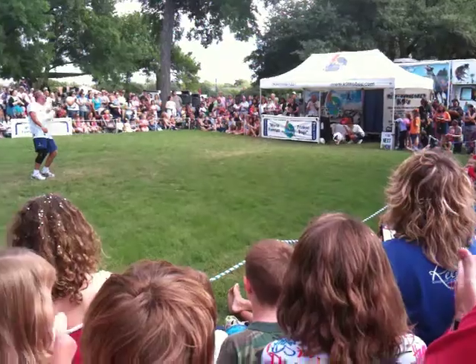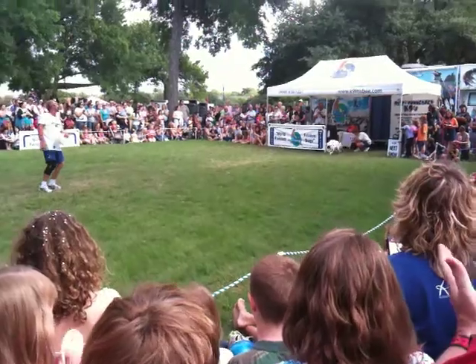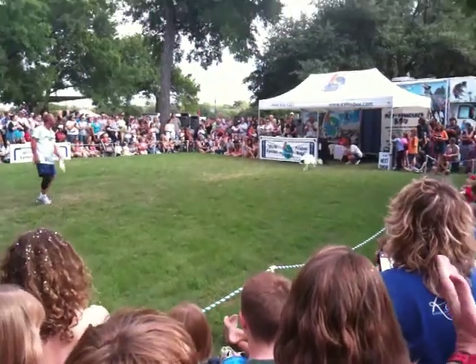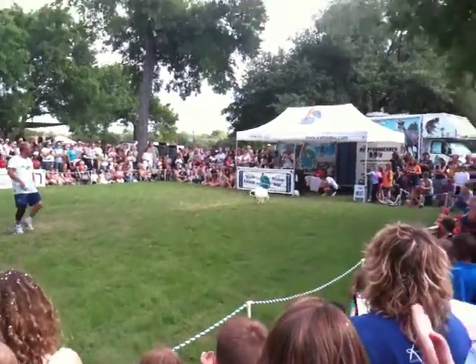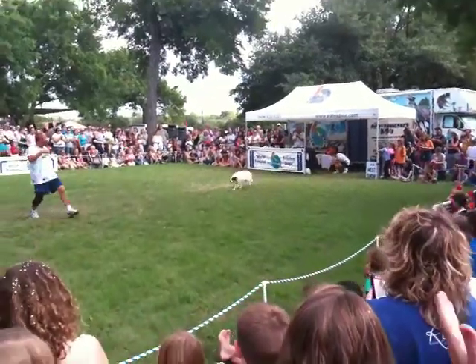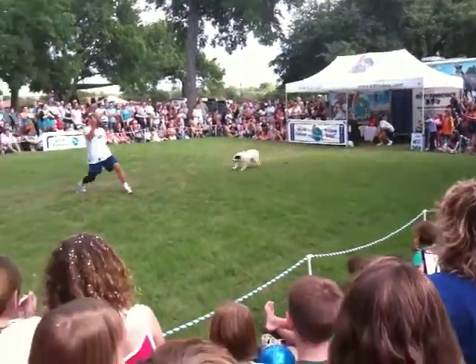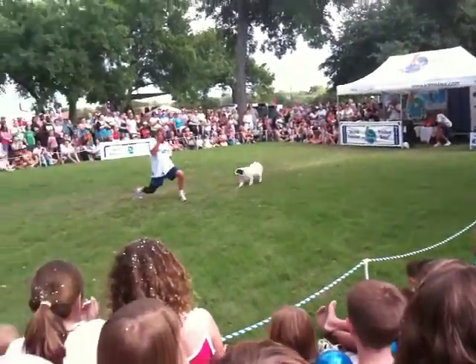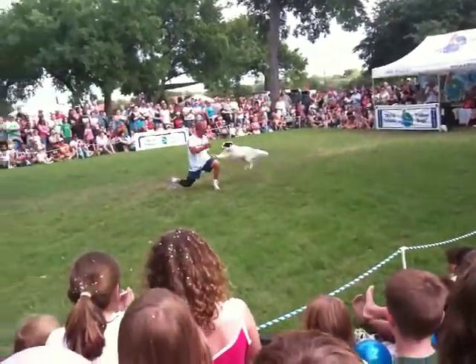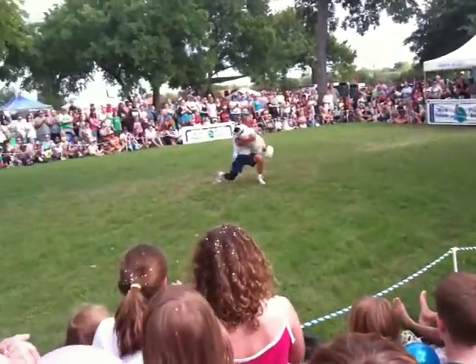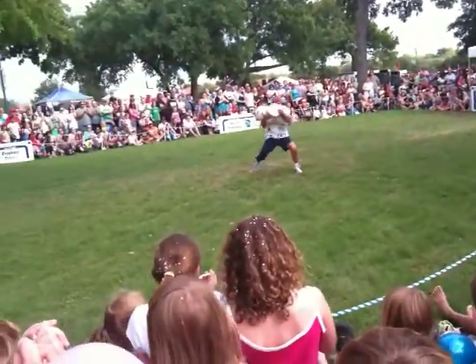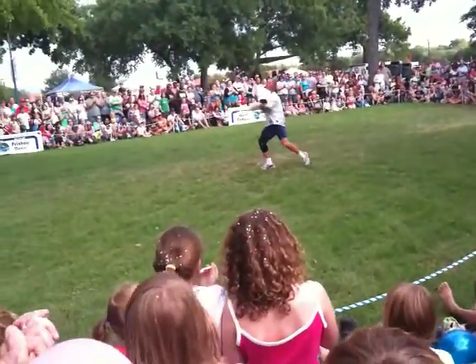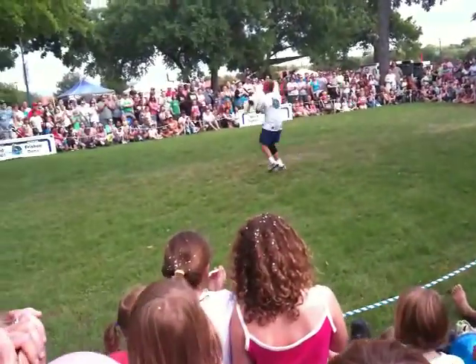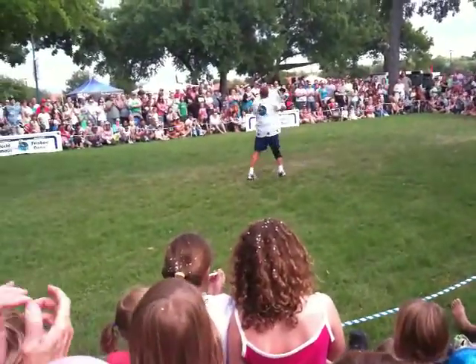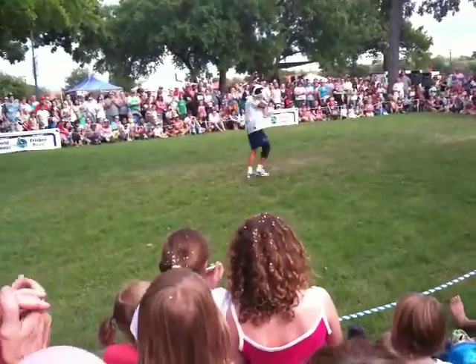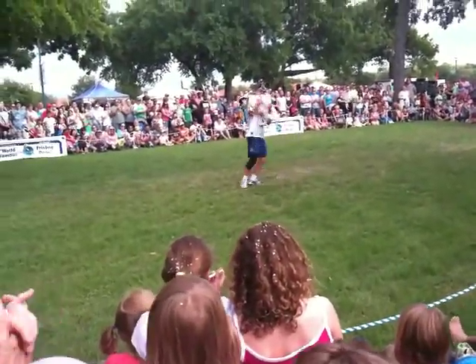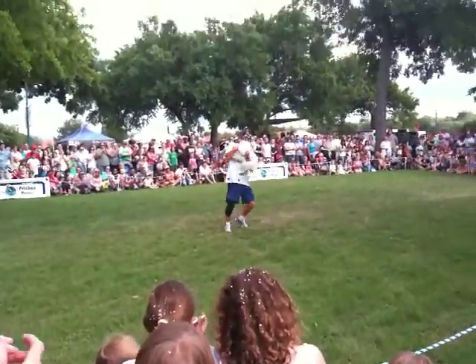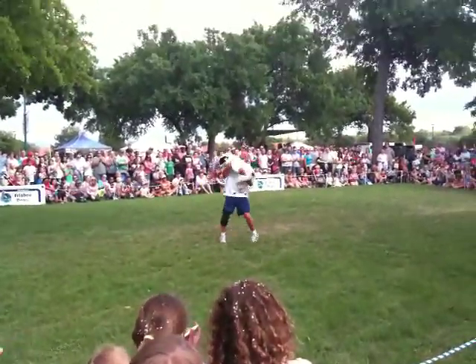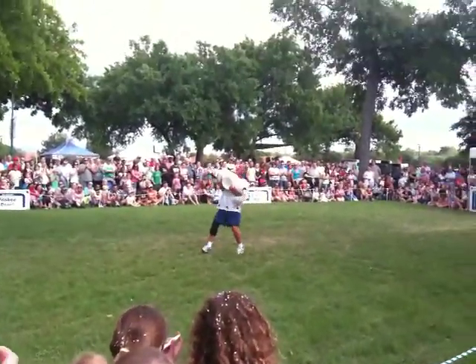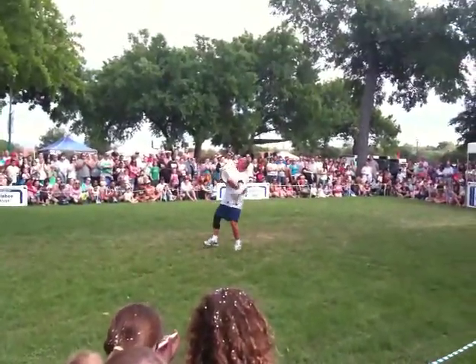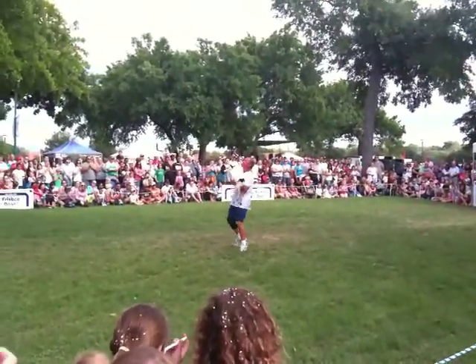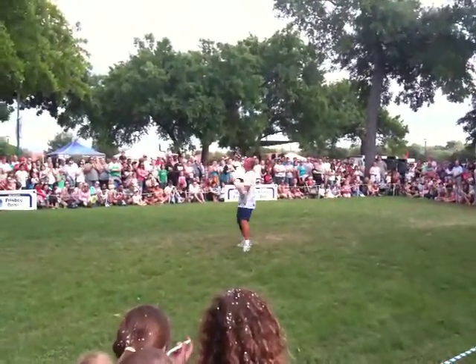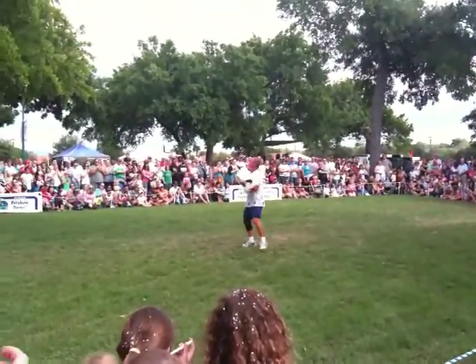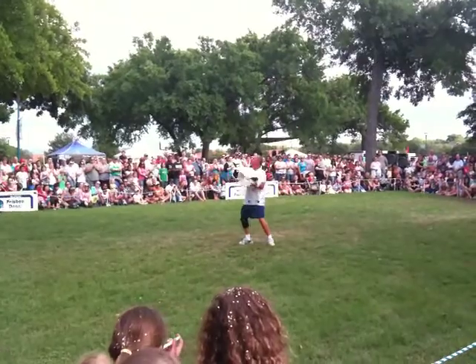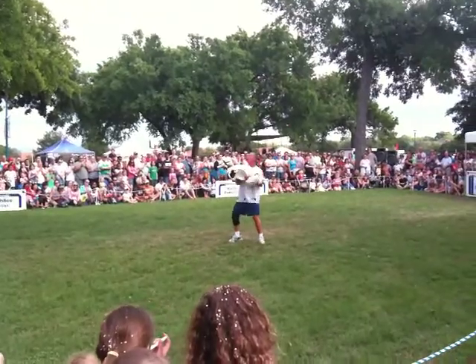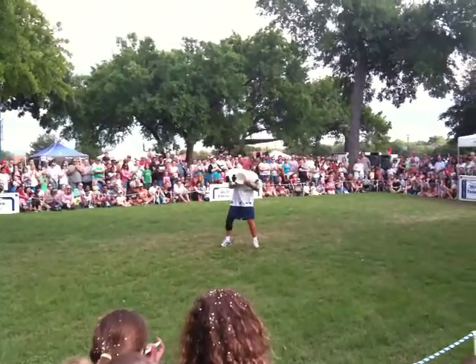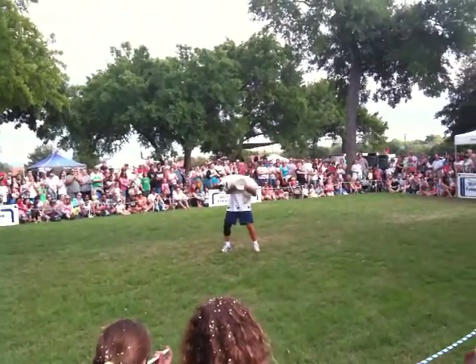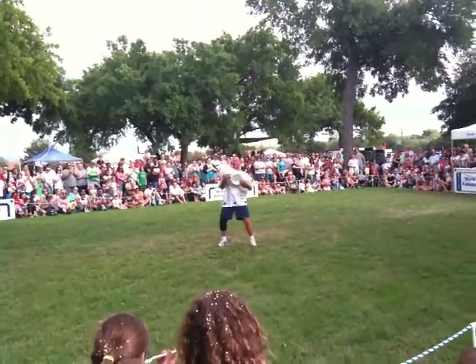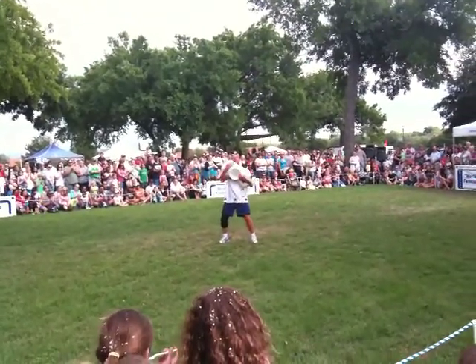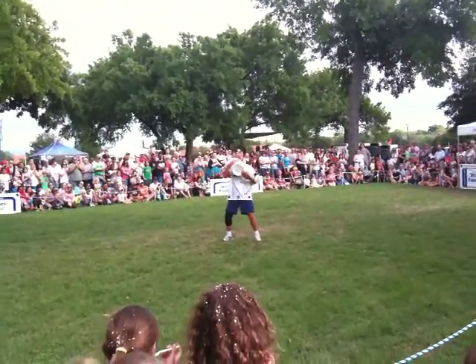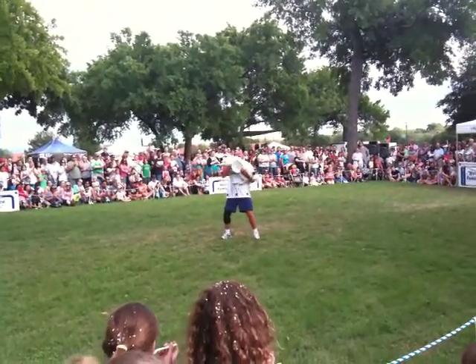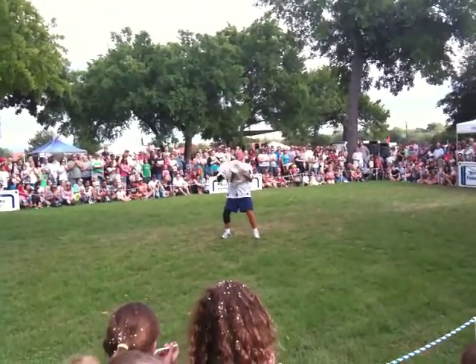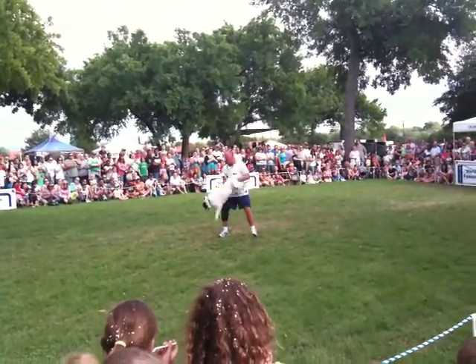Come on out here little buddy! Easy! Give me a hug. Come on, give me a hug. Good boy.